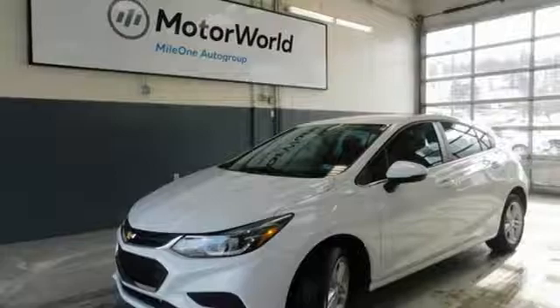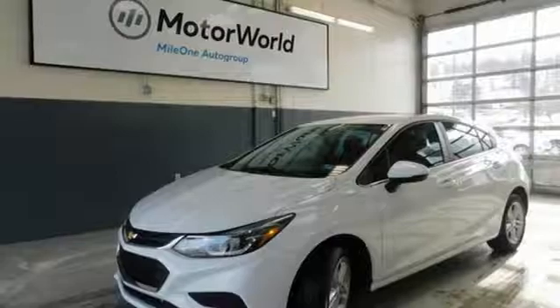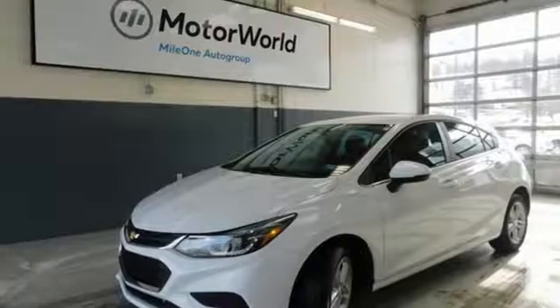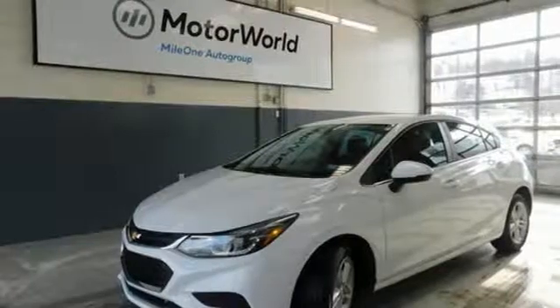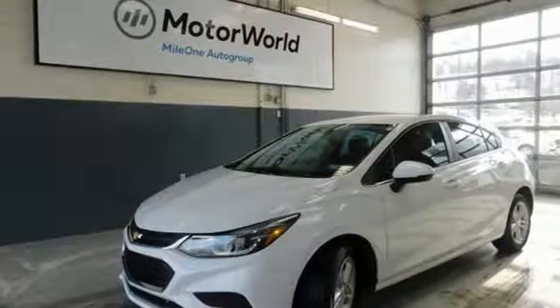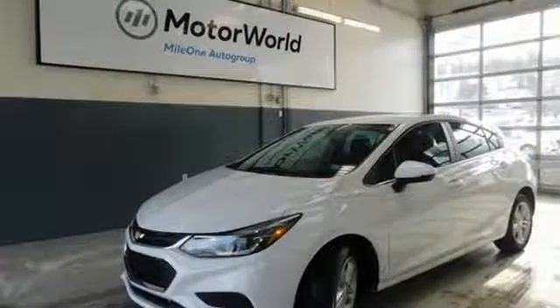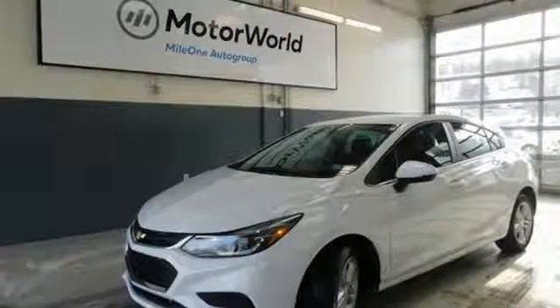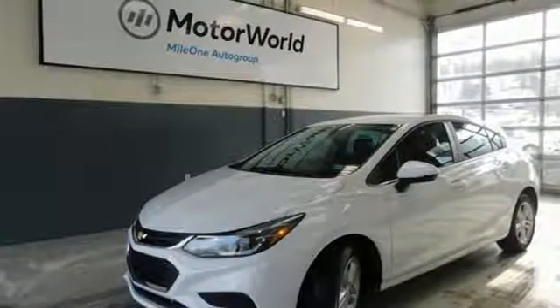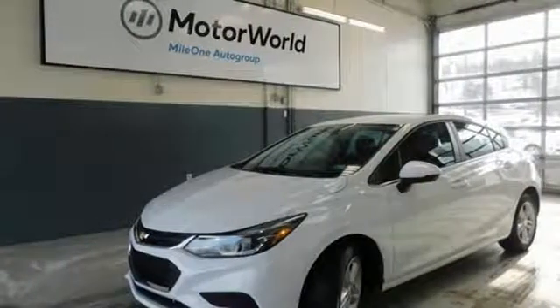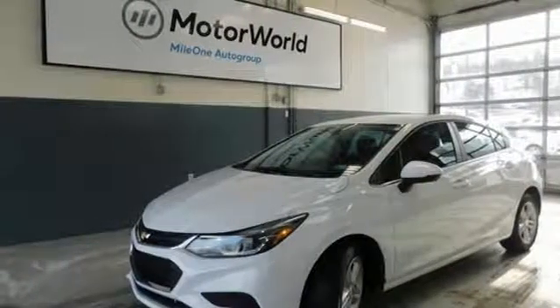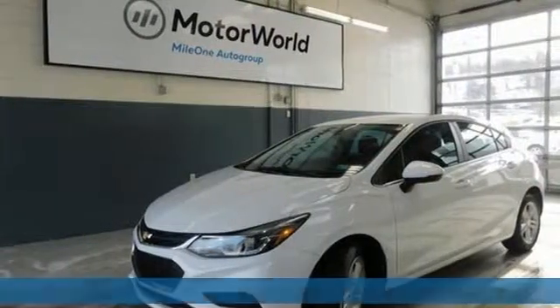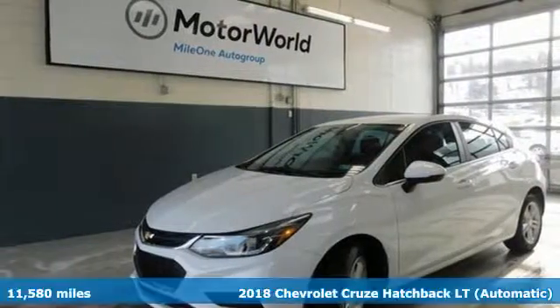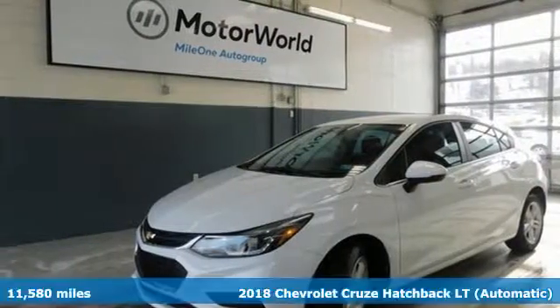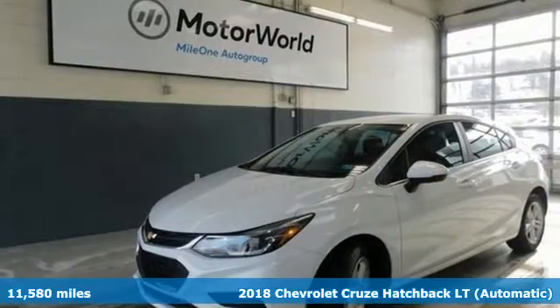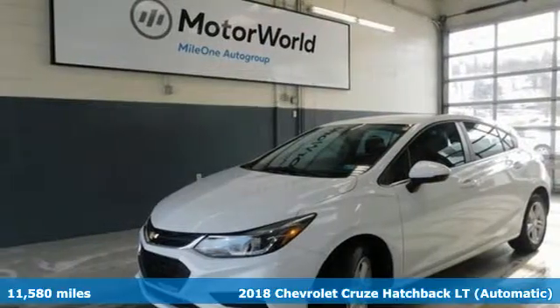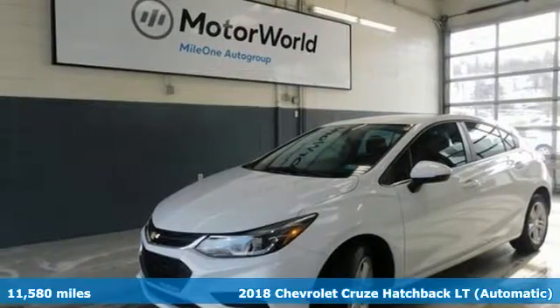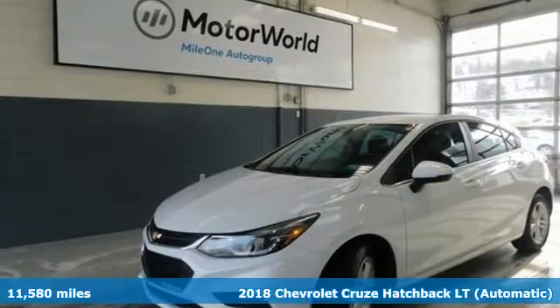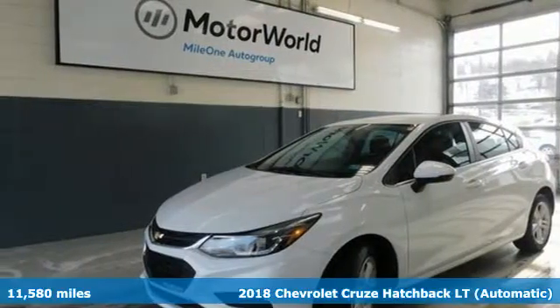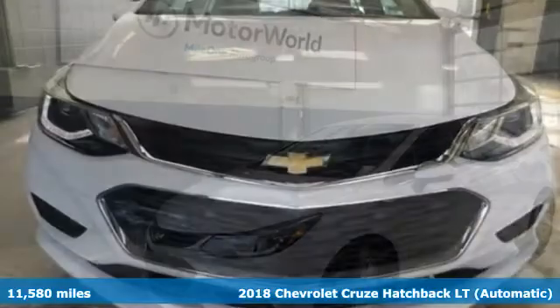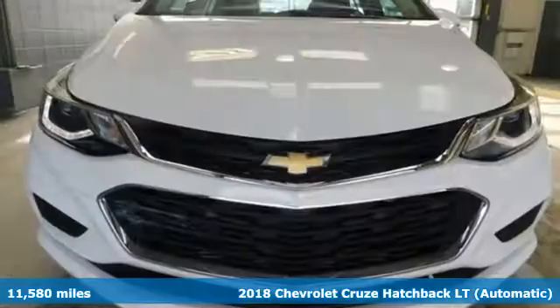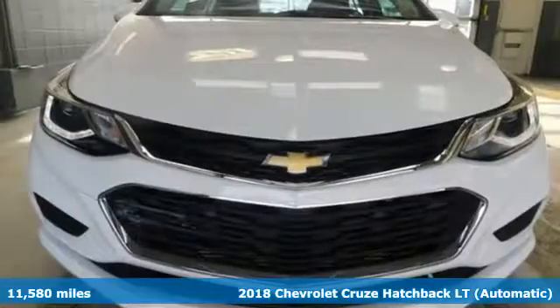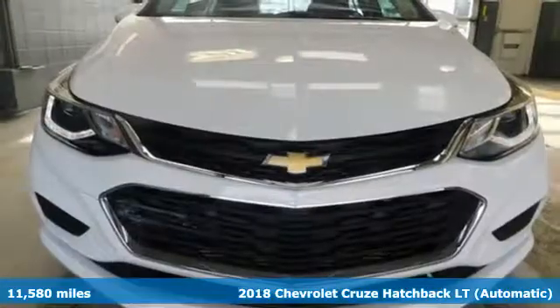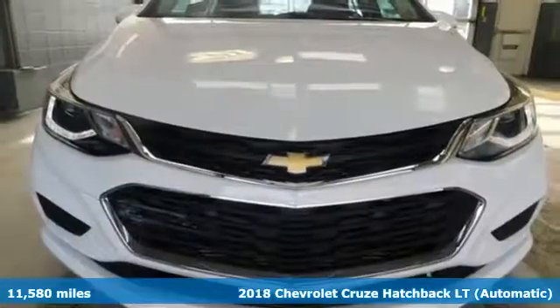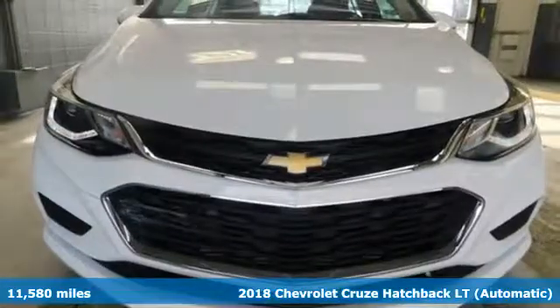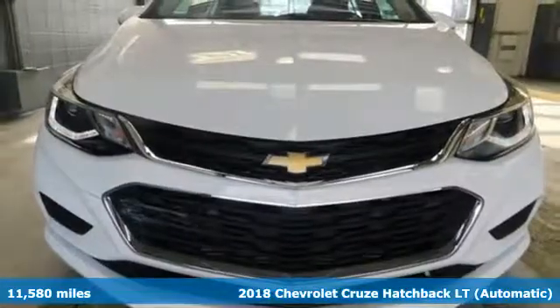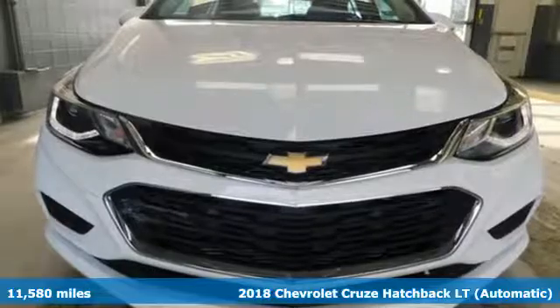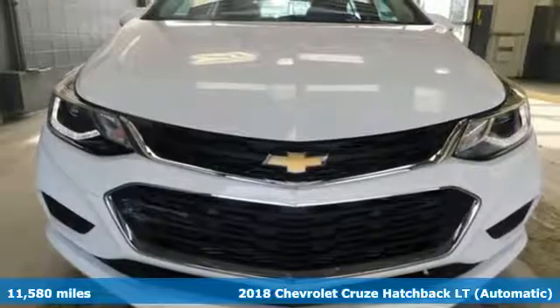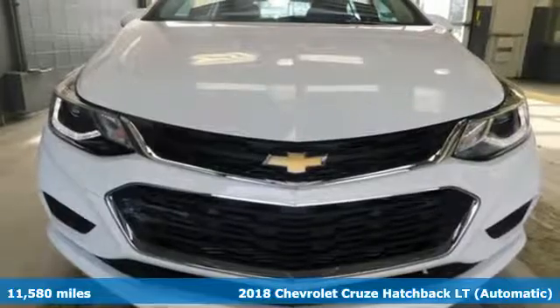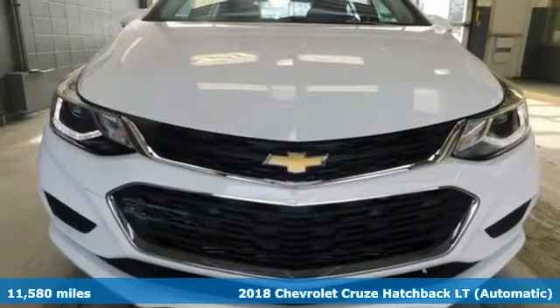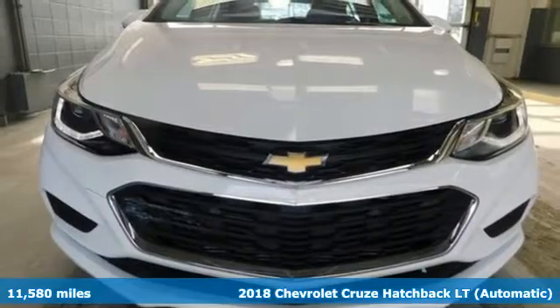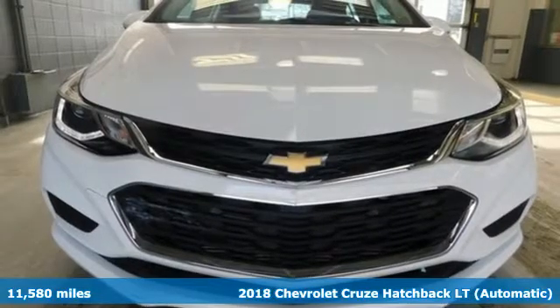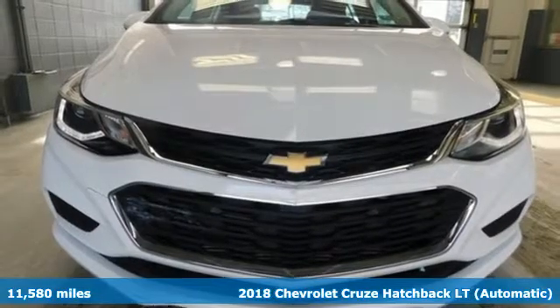Here's a 2018 Chevrolet Cruze. Chevrolet, 100 years of icons.